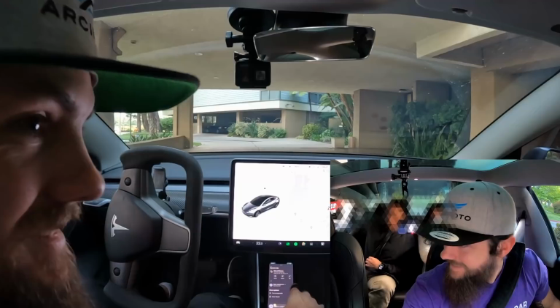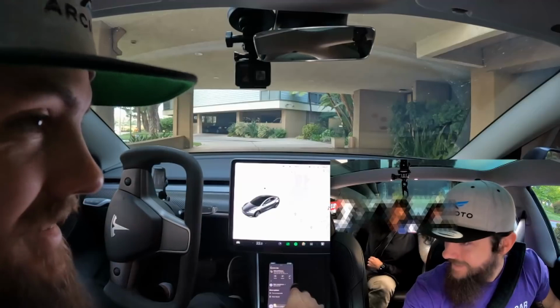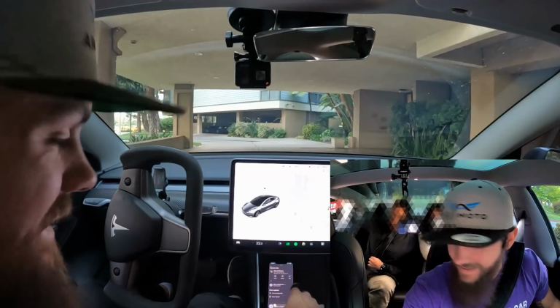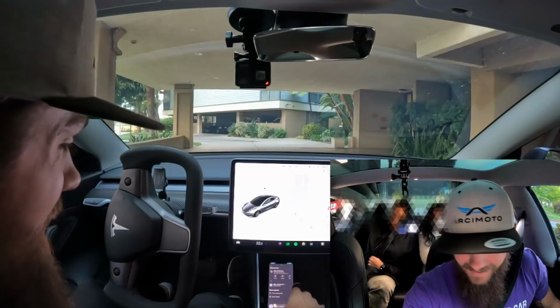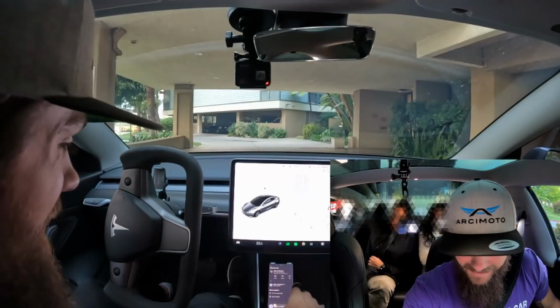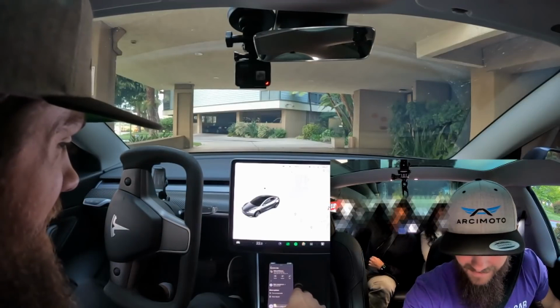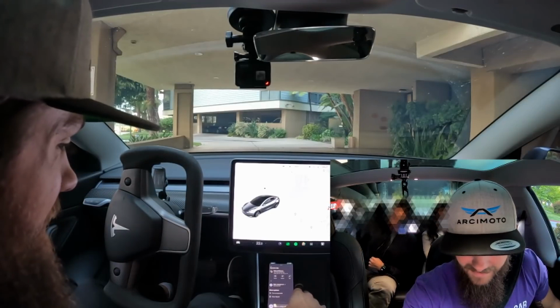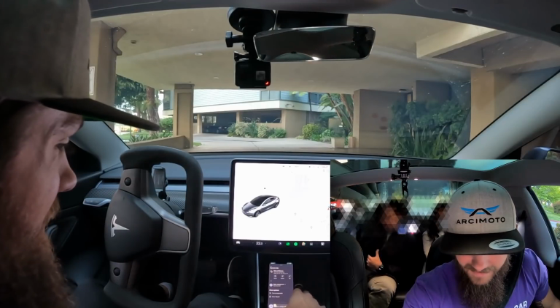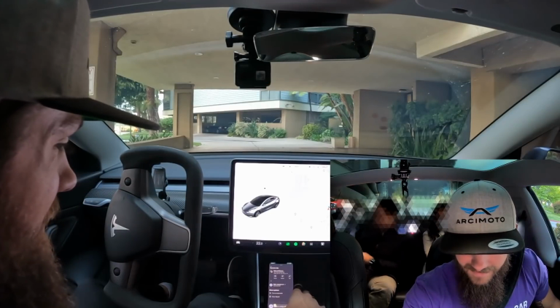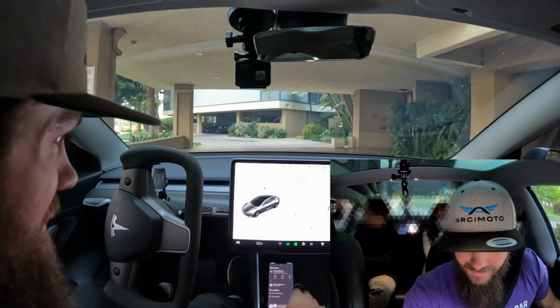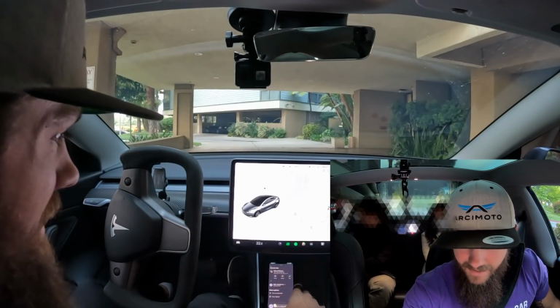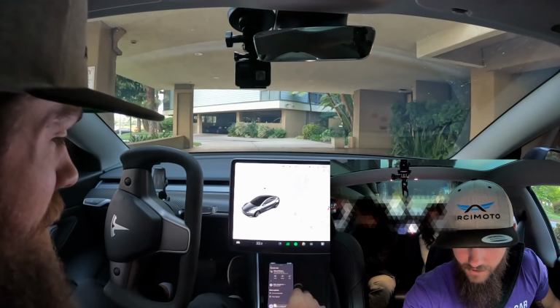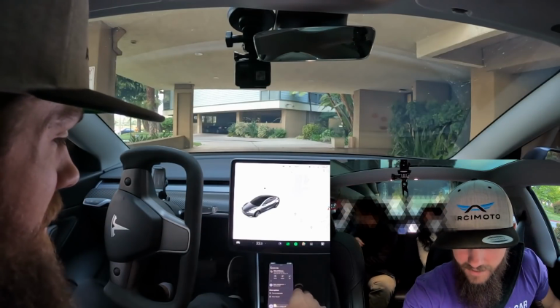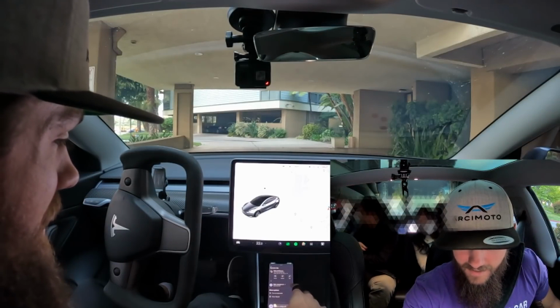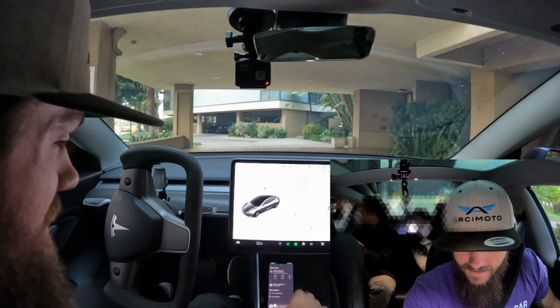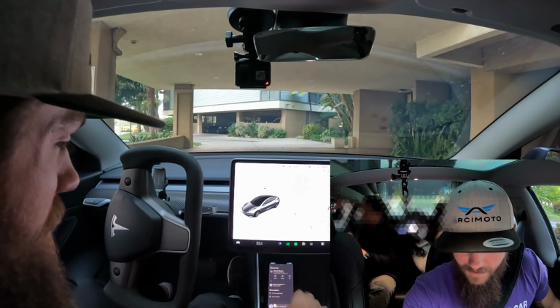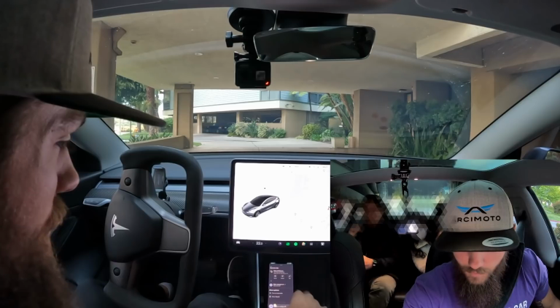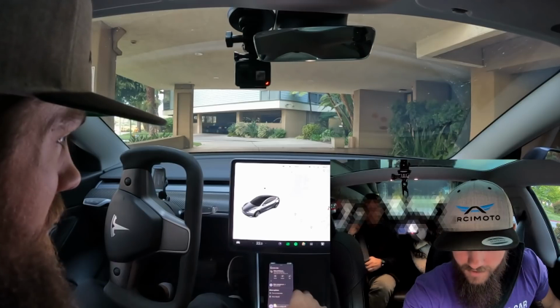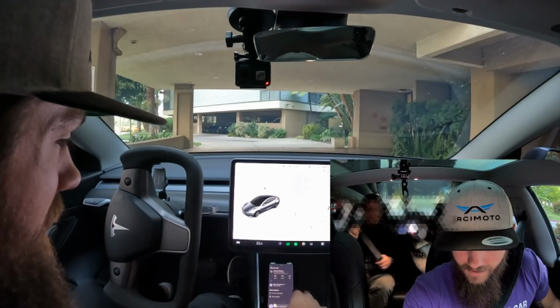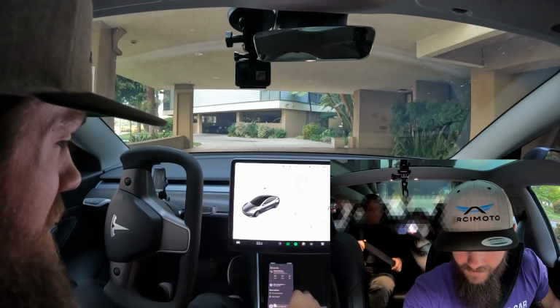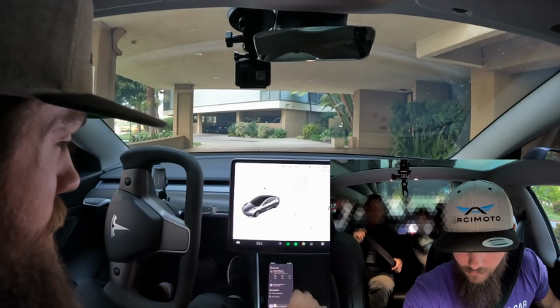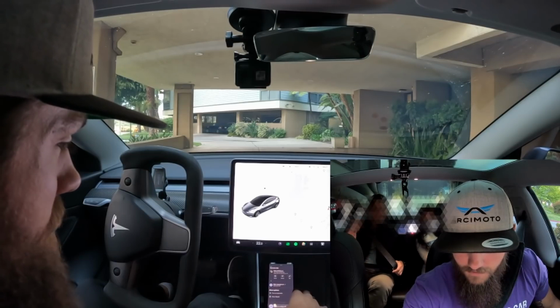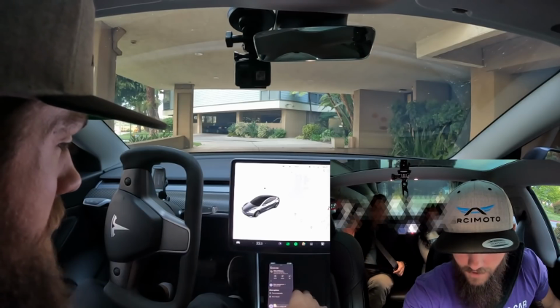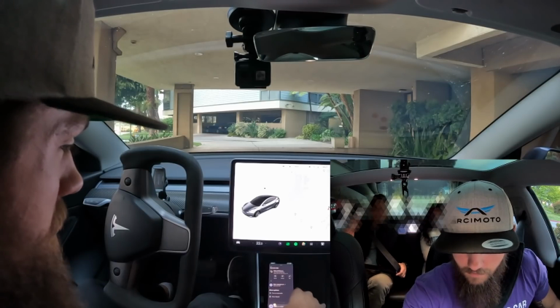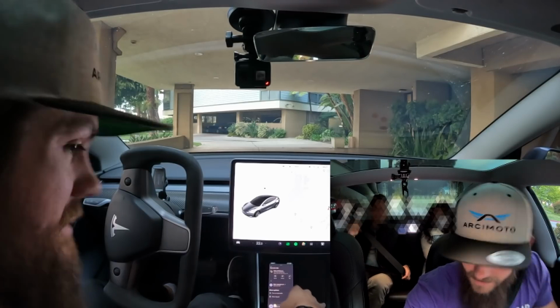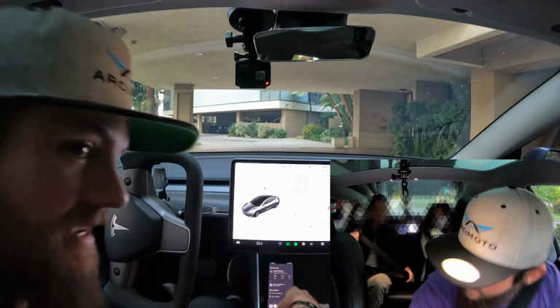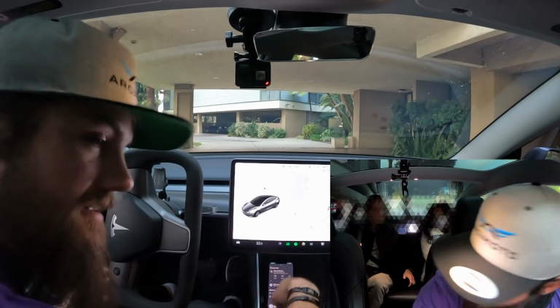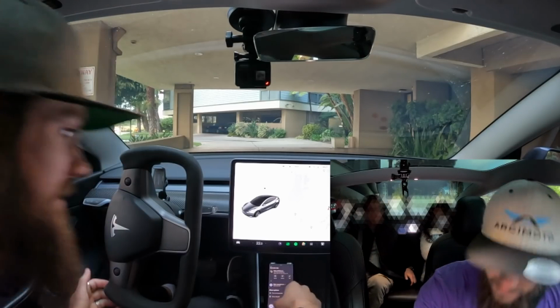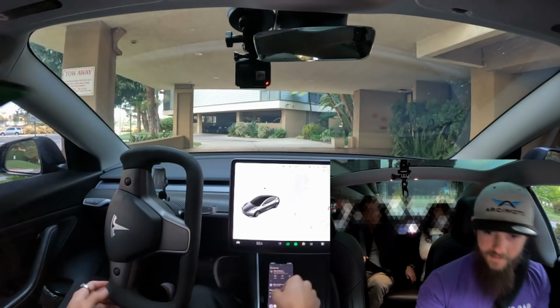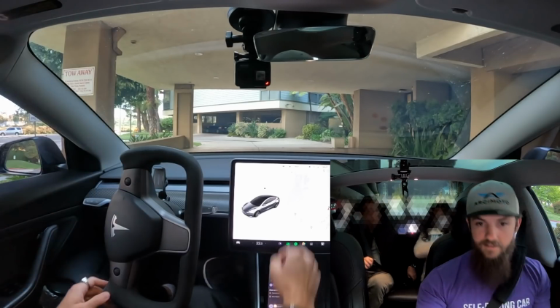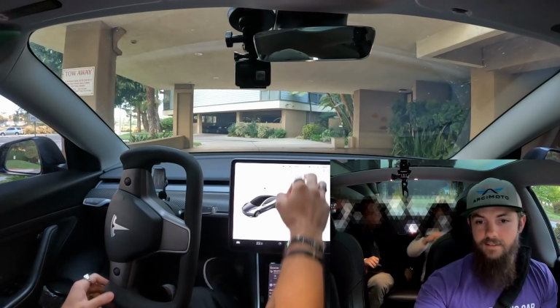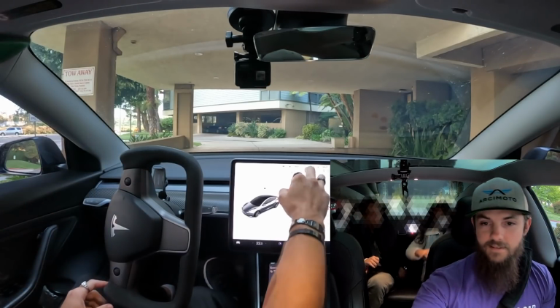Hey! Yeah, I'm excited. Not only a Tesla, but a full self-driving beta Tesla. Oh, really?